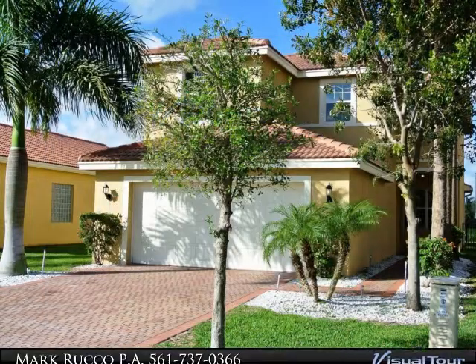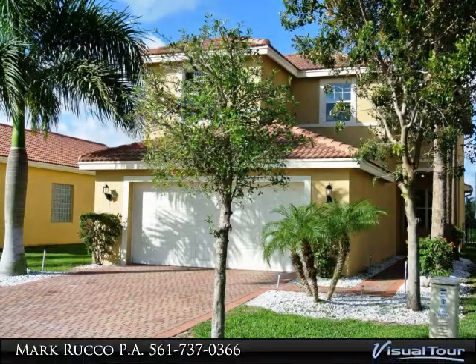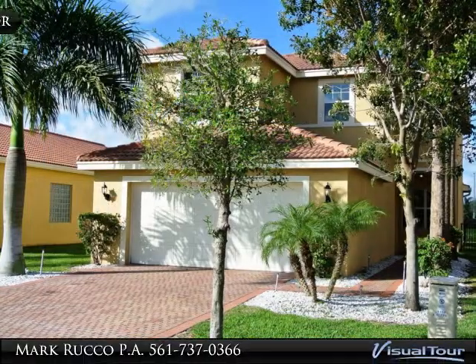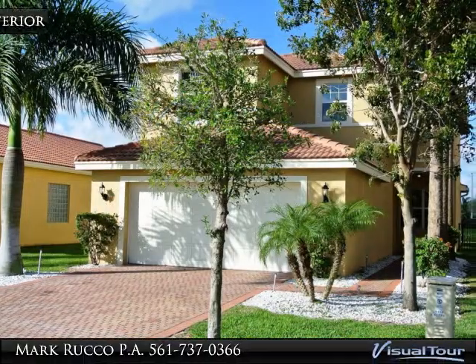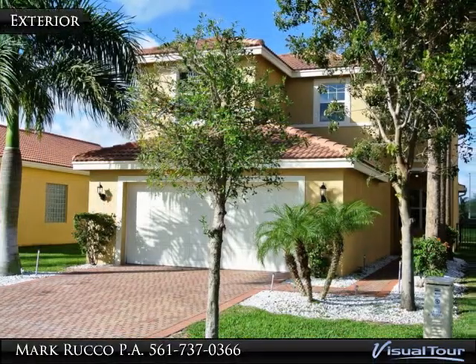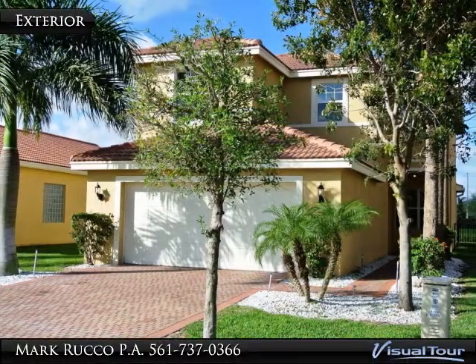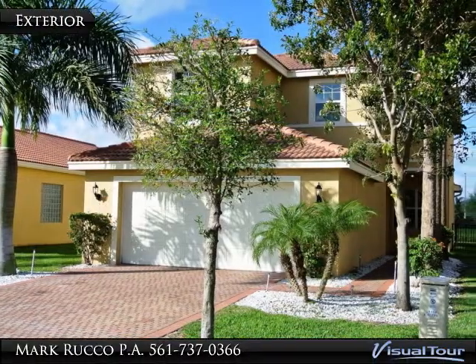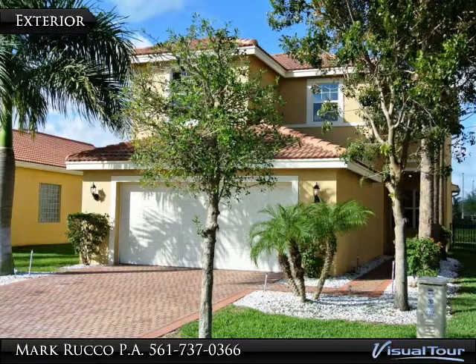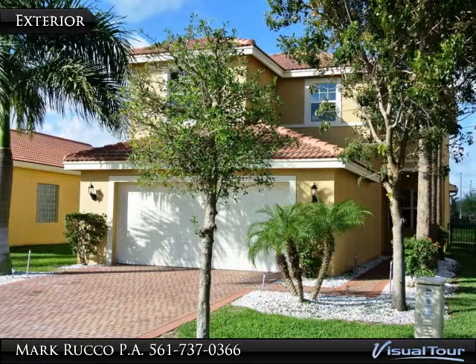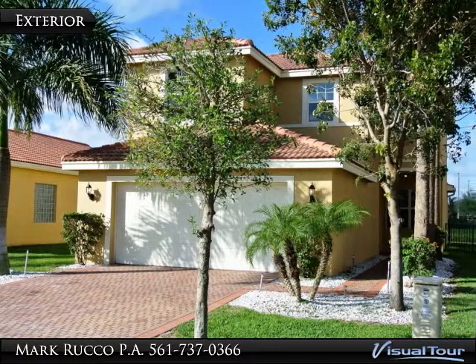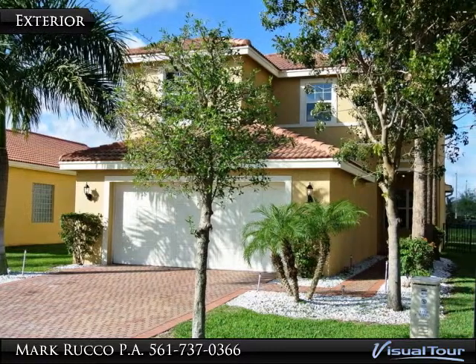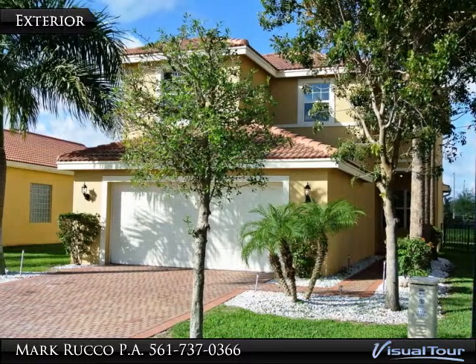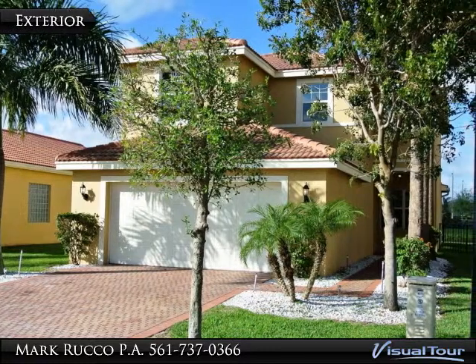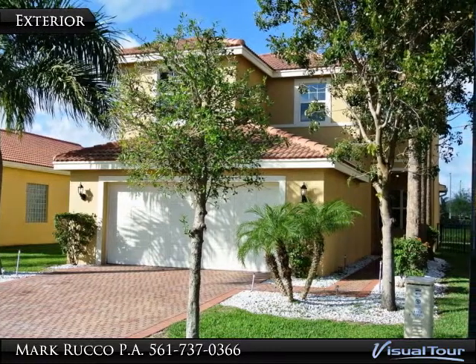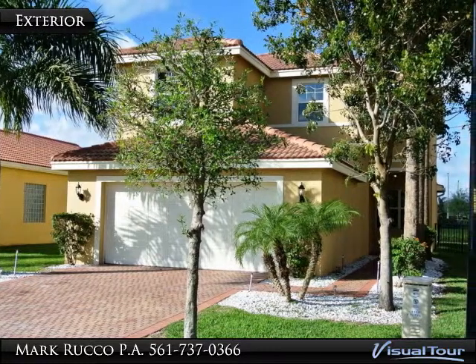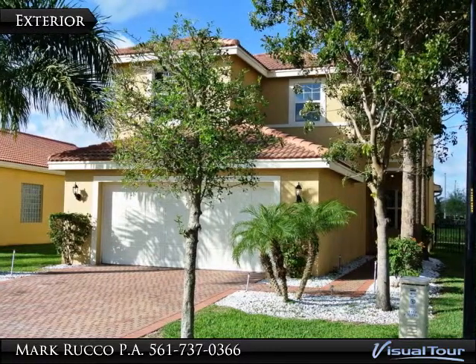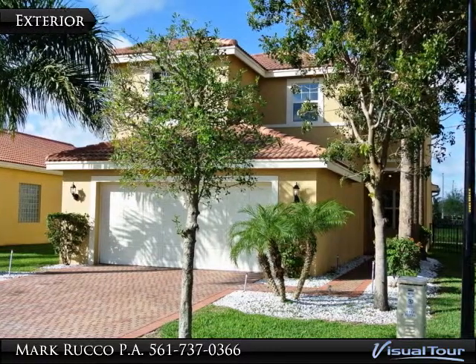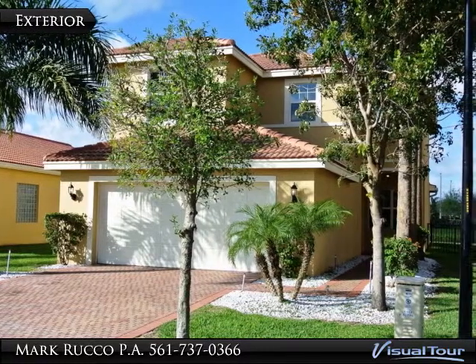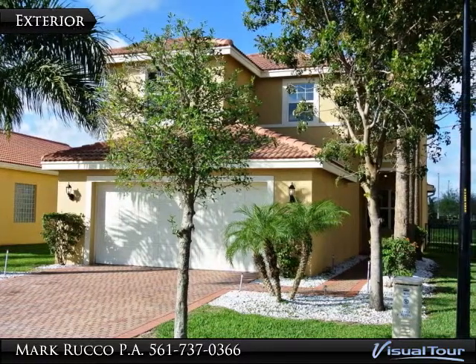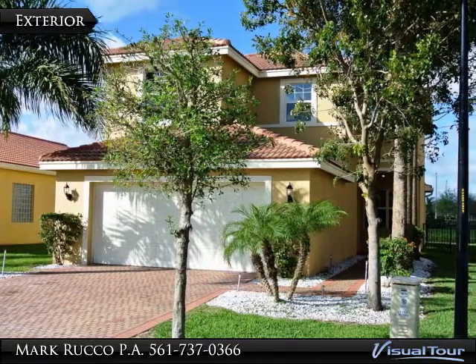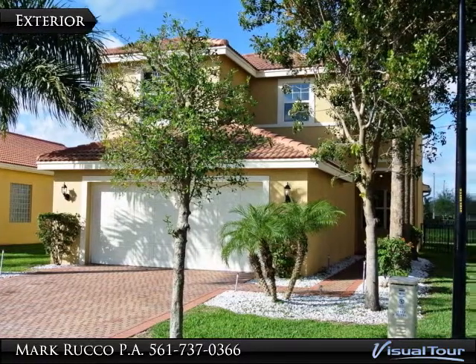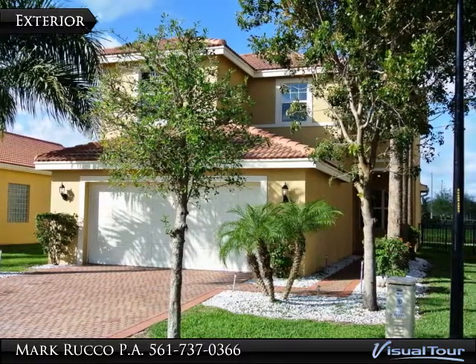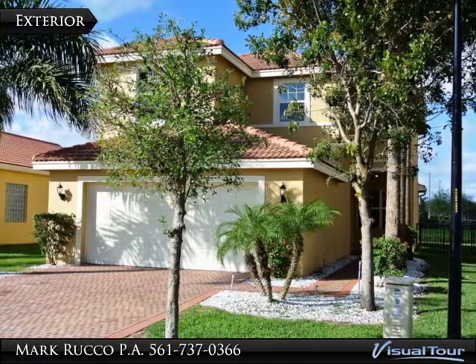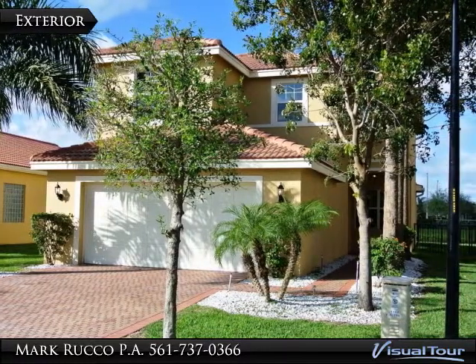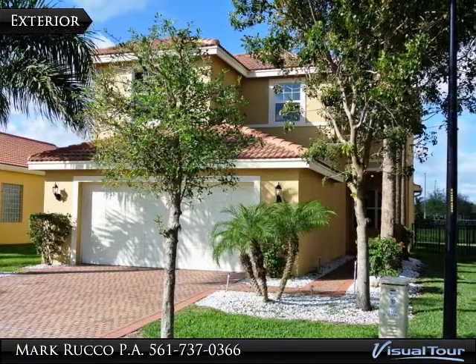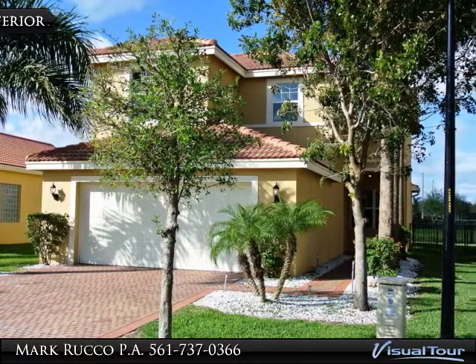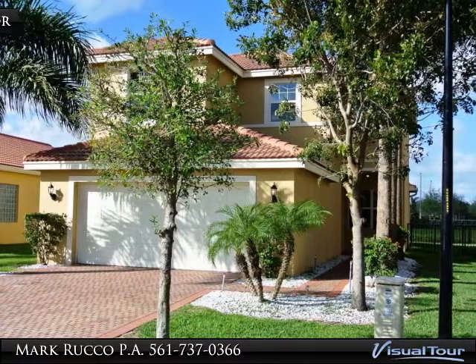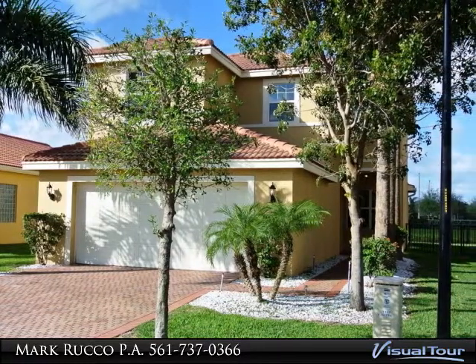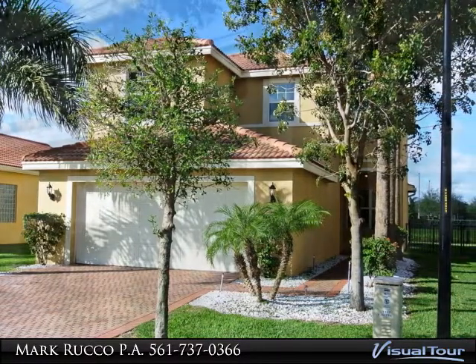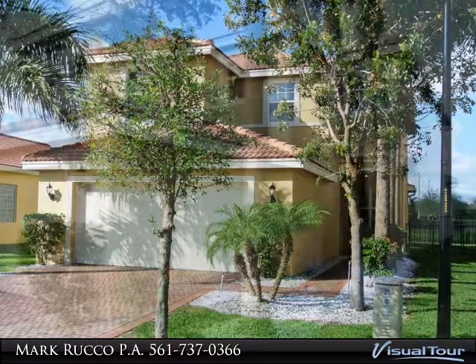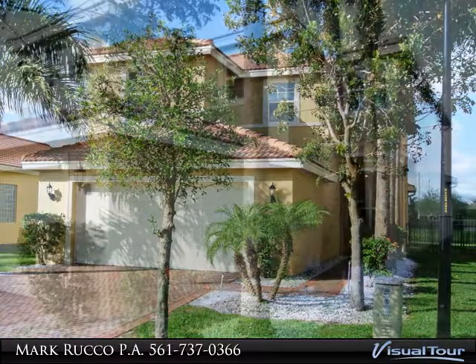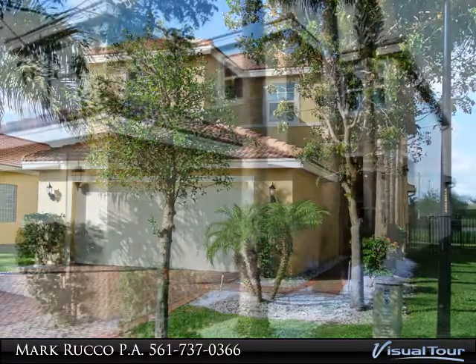You will love this bright and airy 5 bedroom, 3 bath, 2 car garage located on a quiet street.